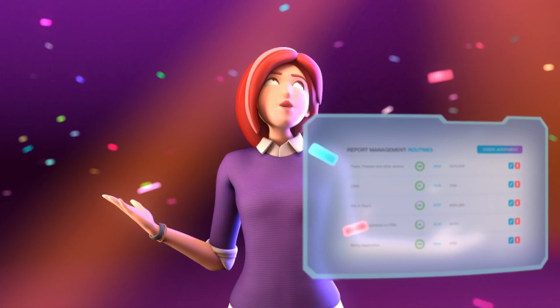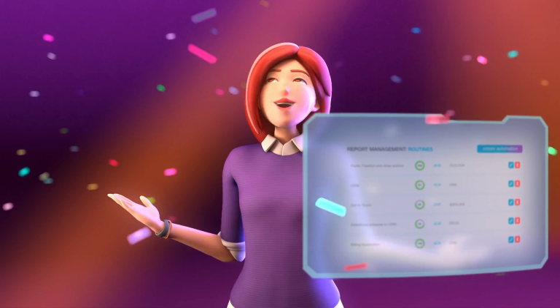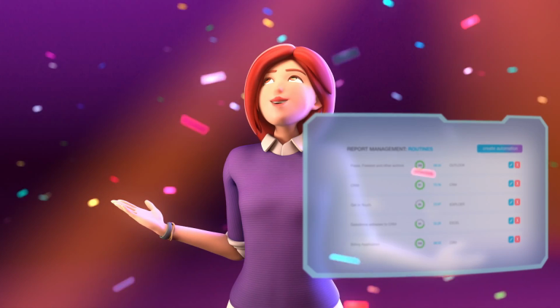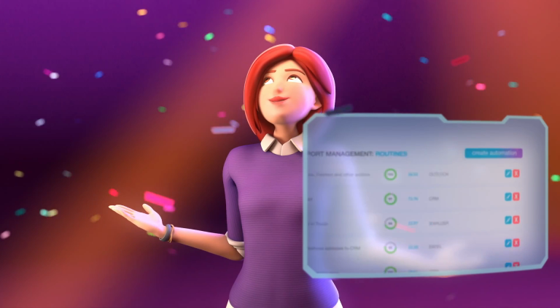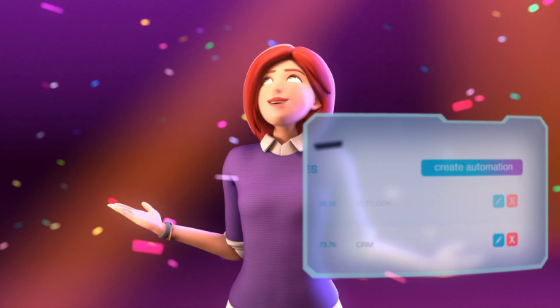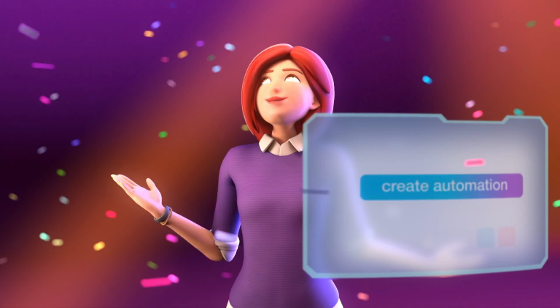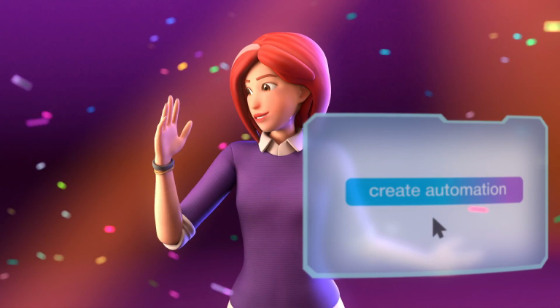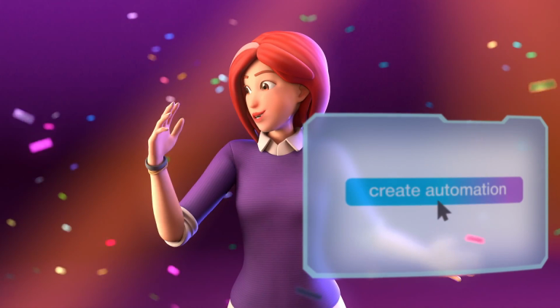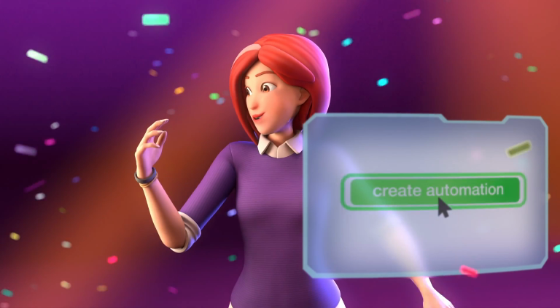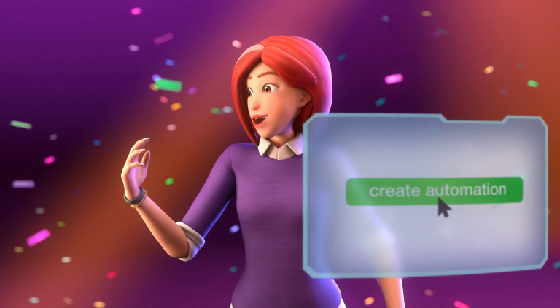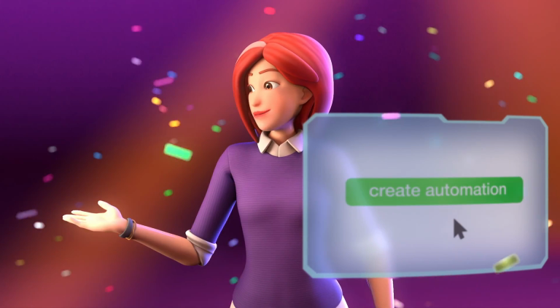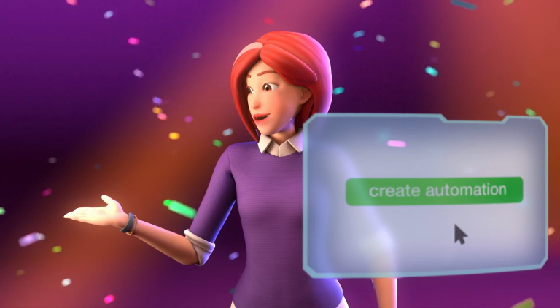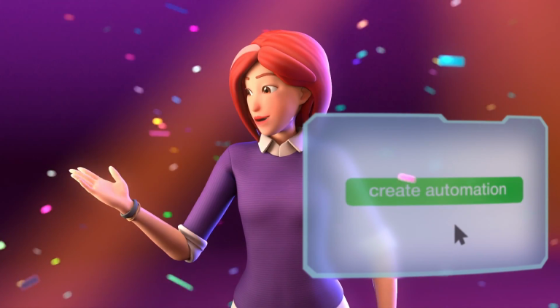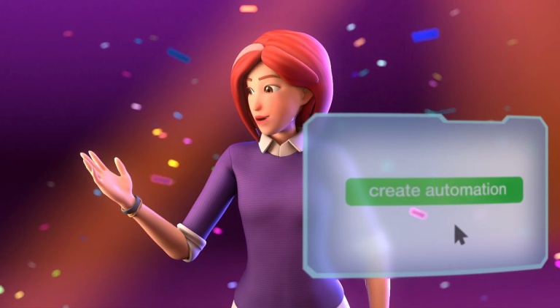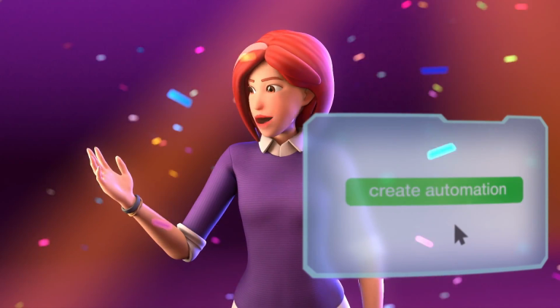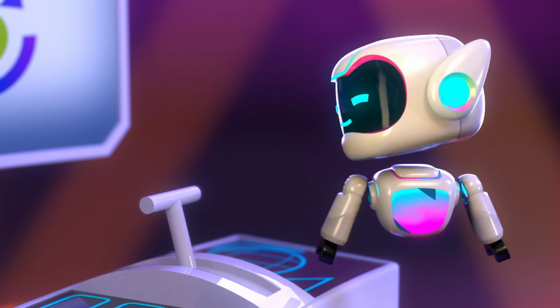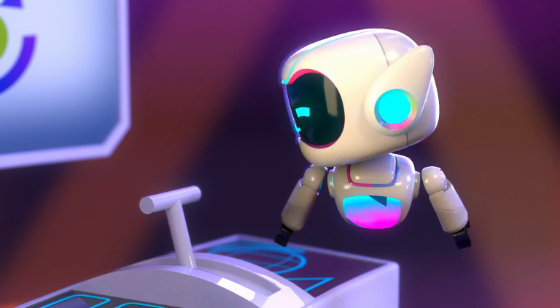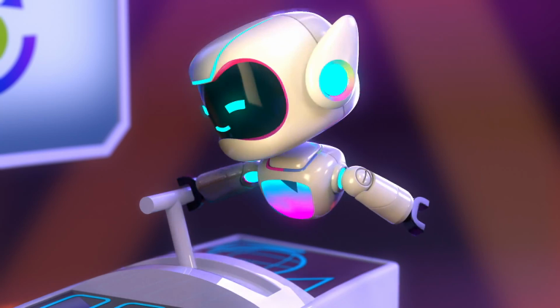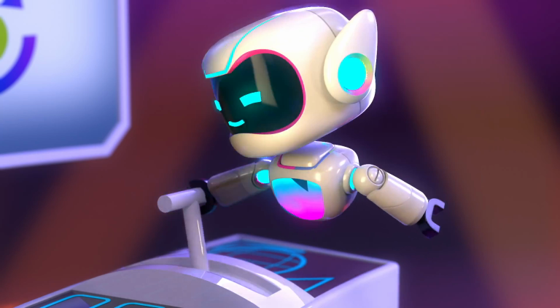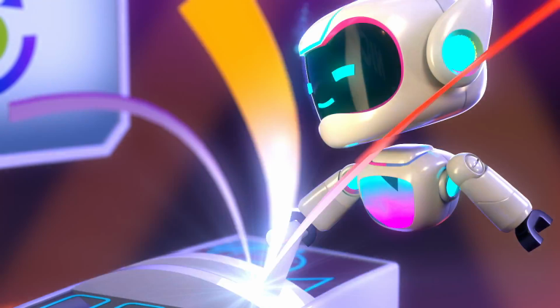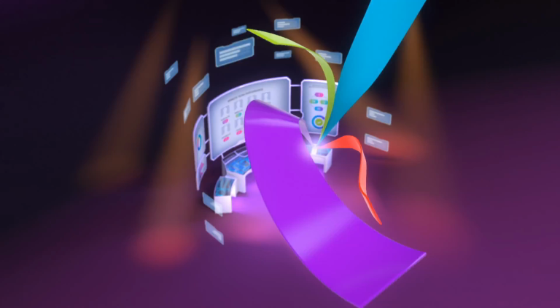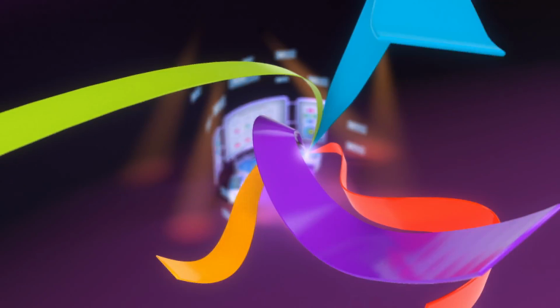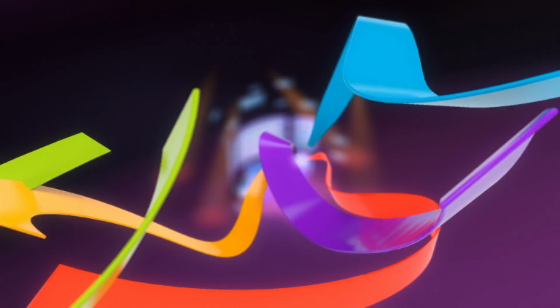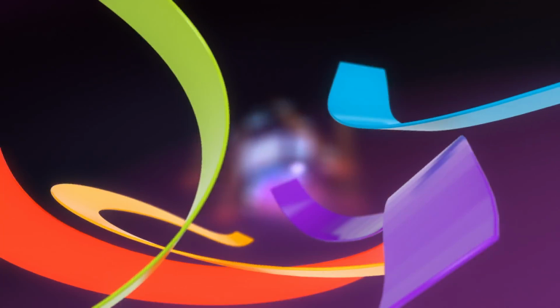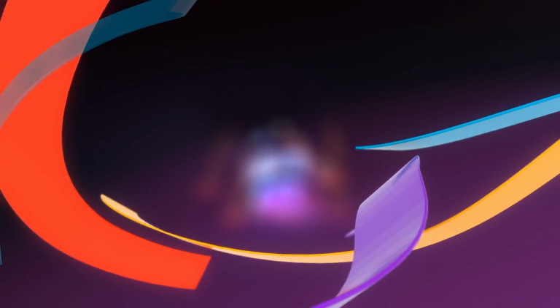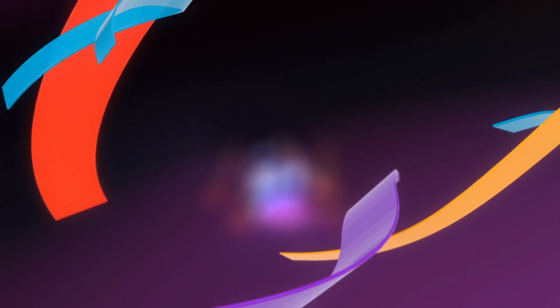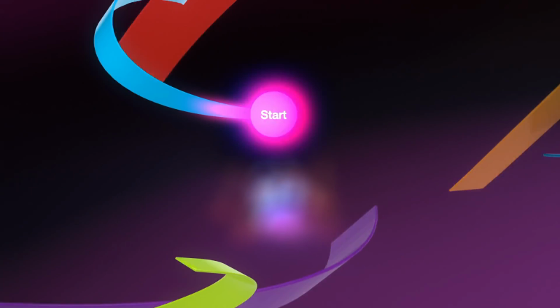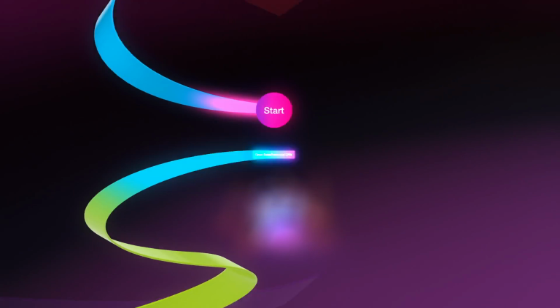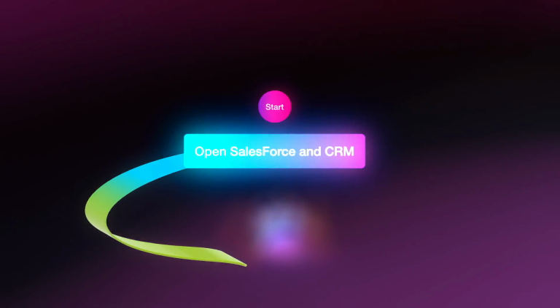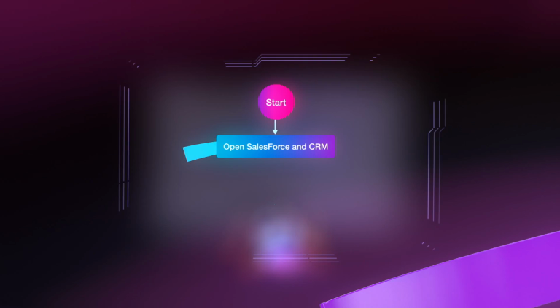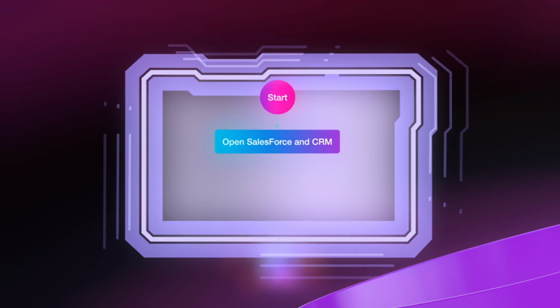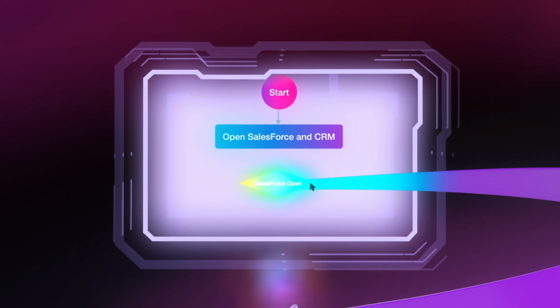Do you know what this means? Someone just clicked Create Automation. It's time to do our thing.